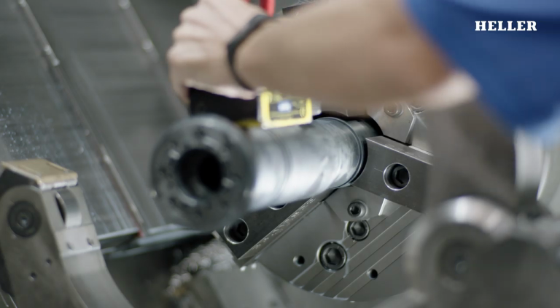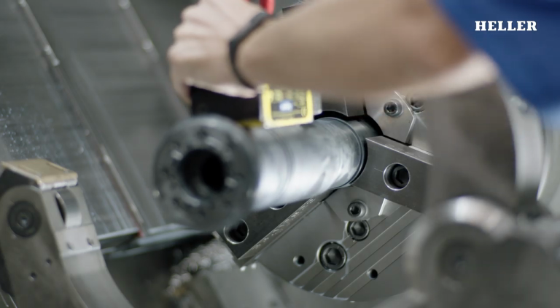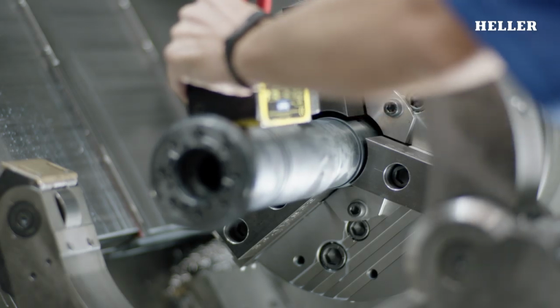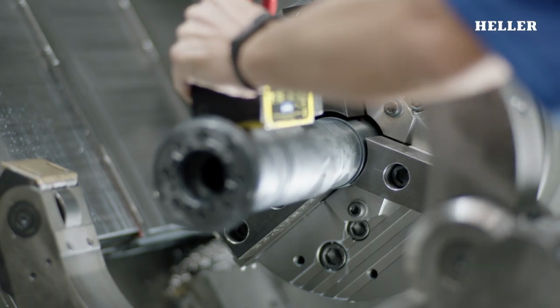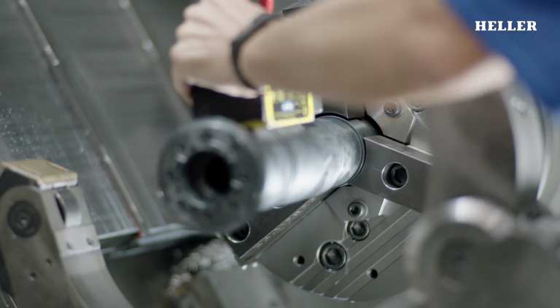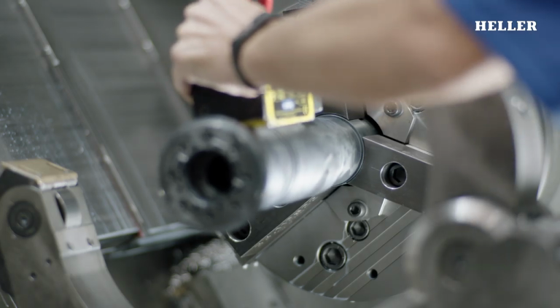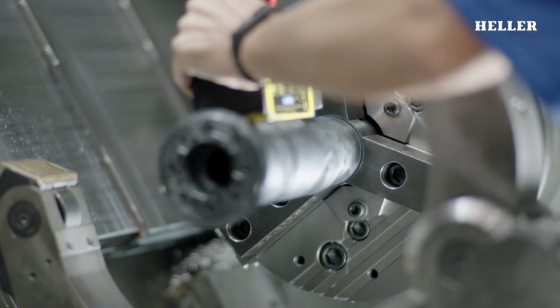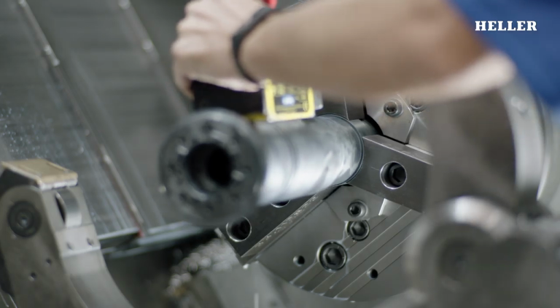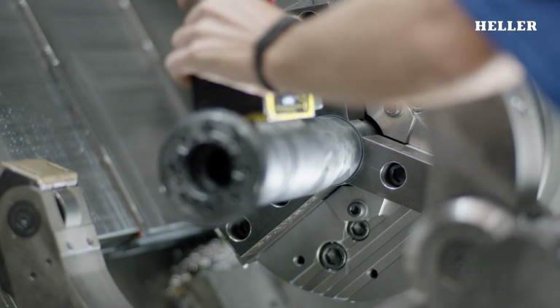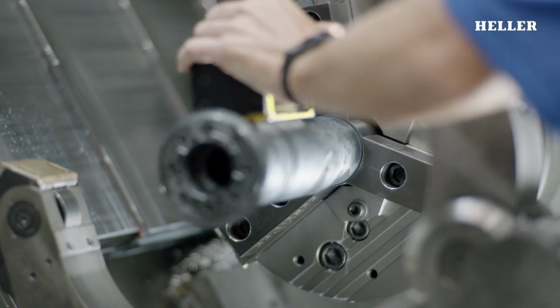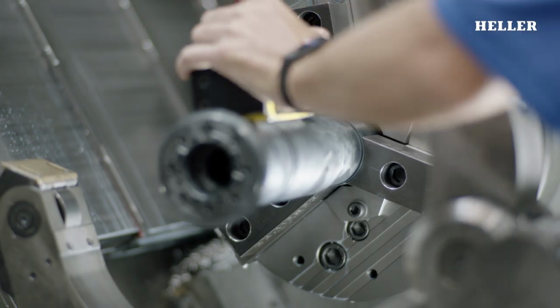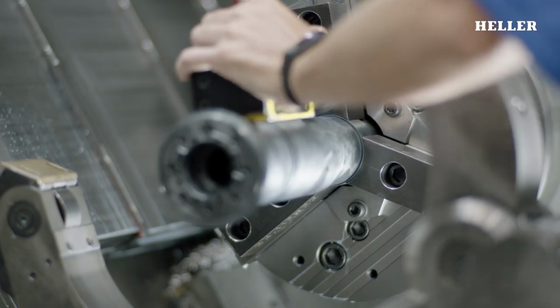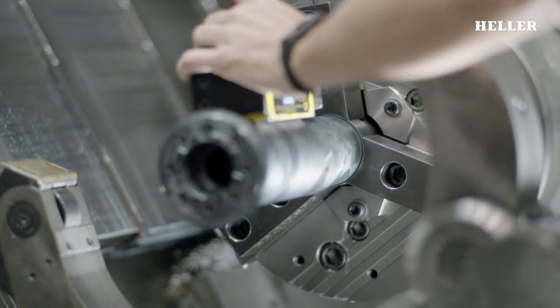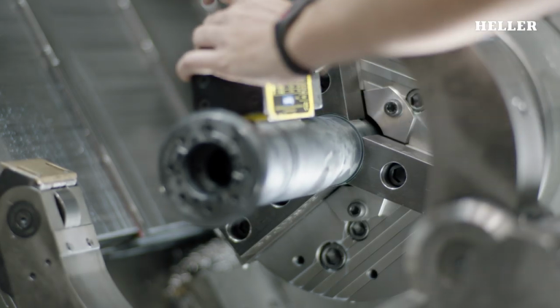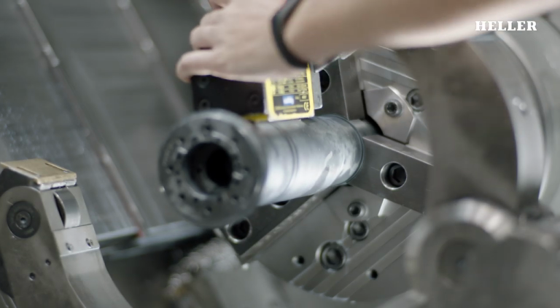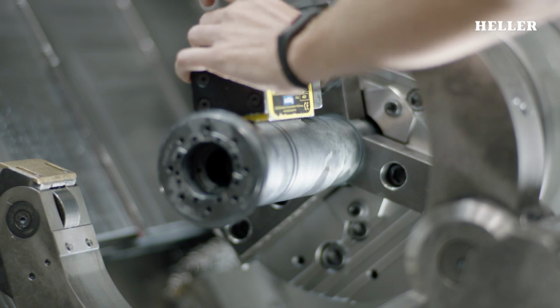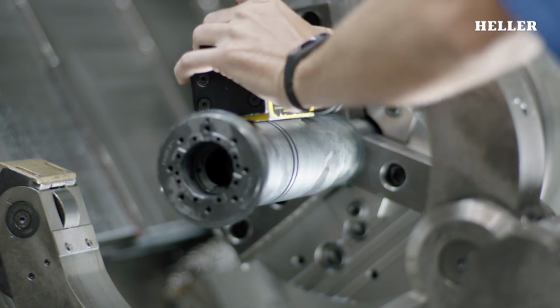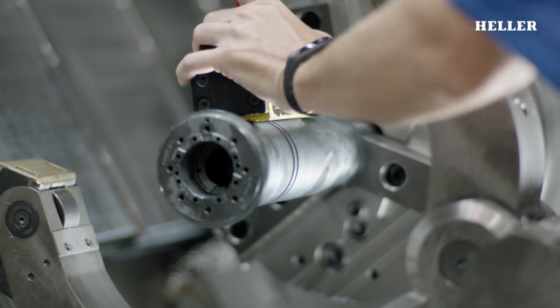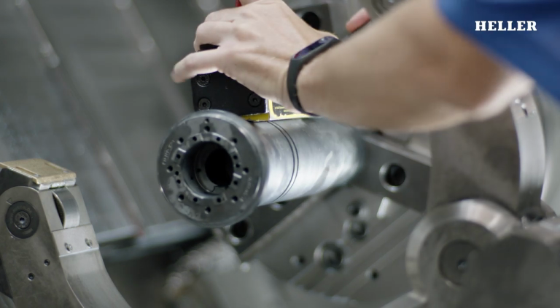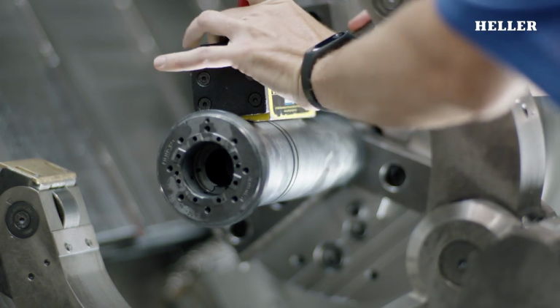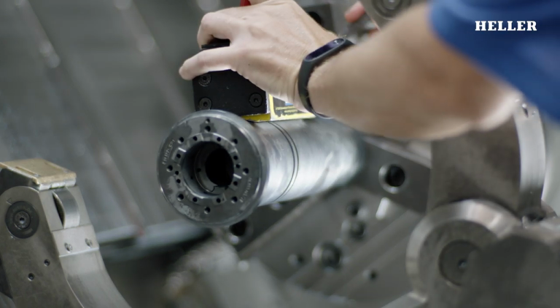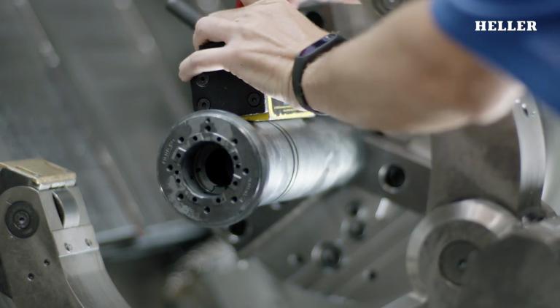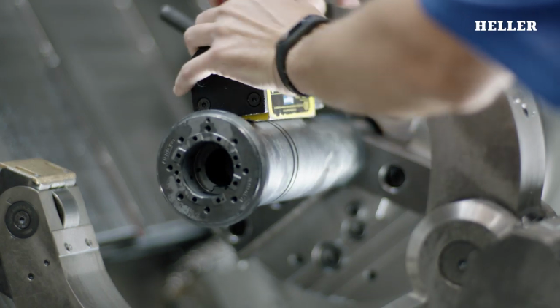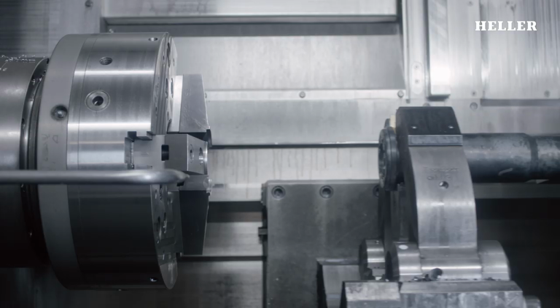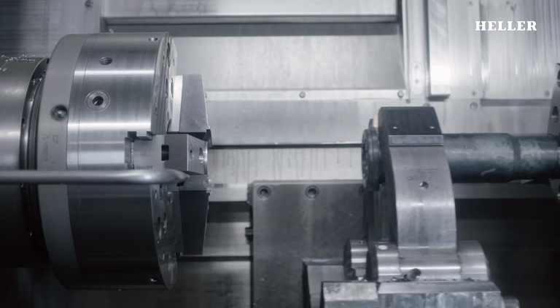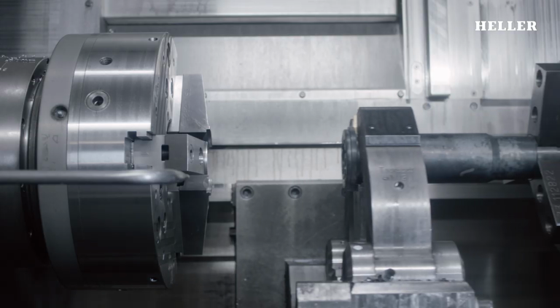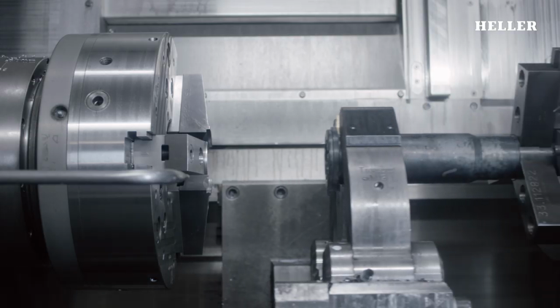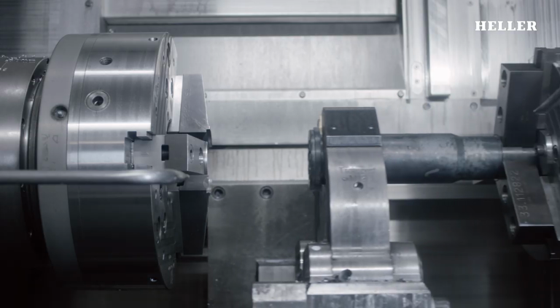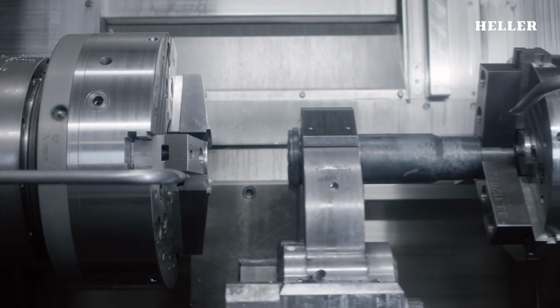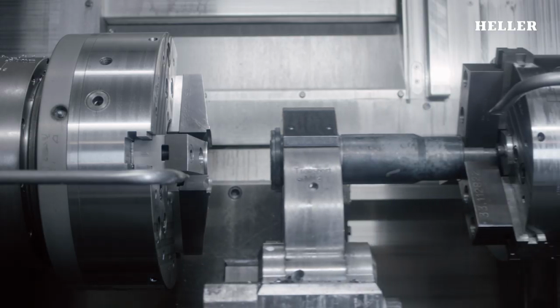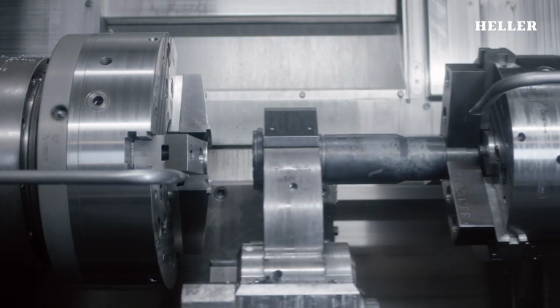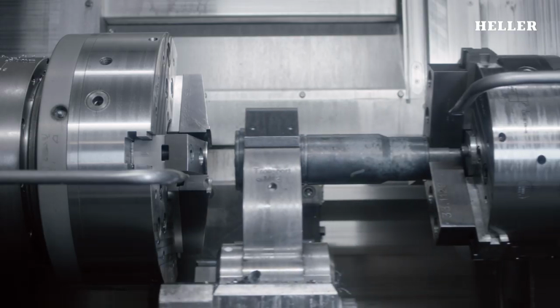Back on the spindle line, the hardened components are machined to highest precision down to a few microns.